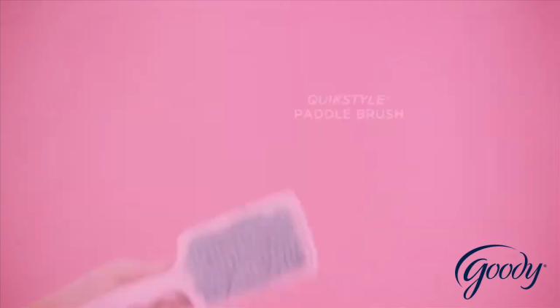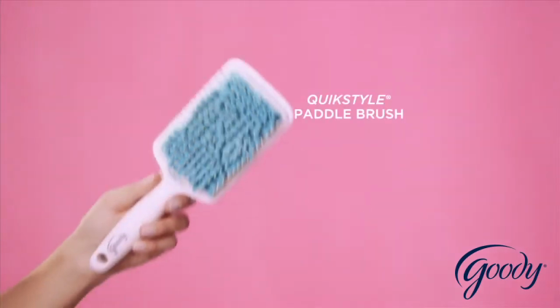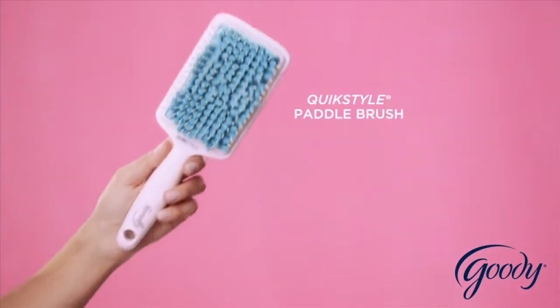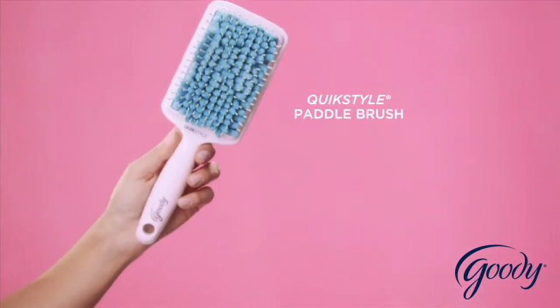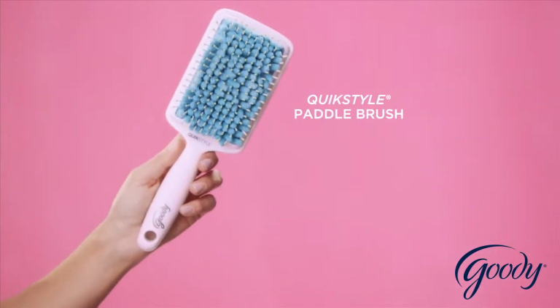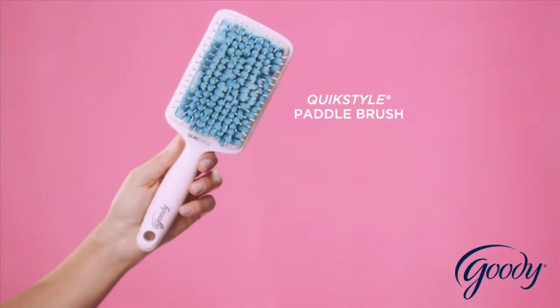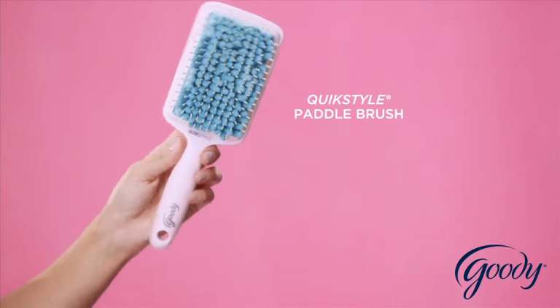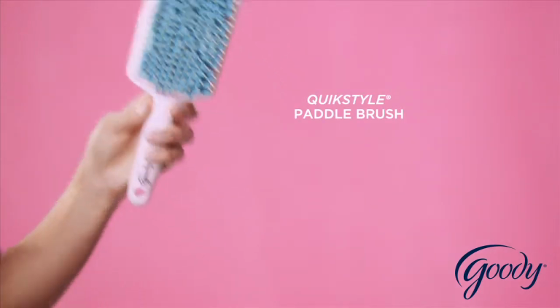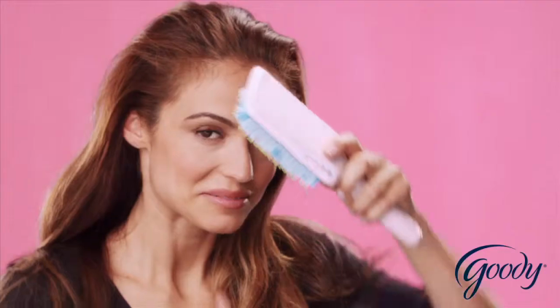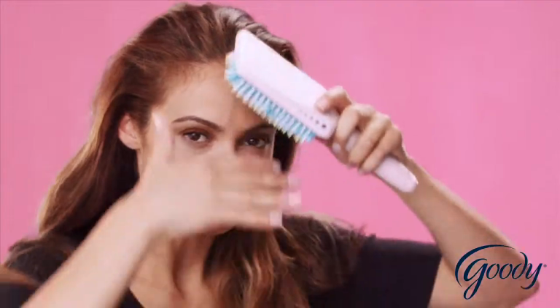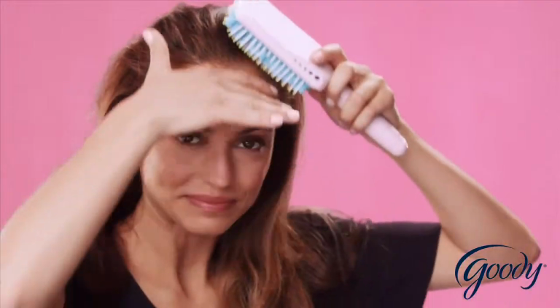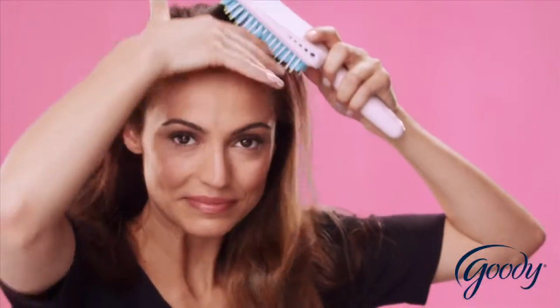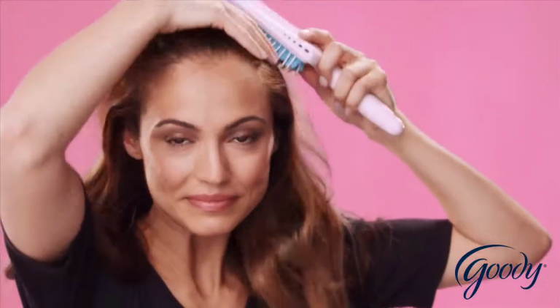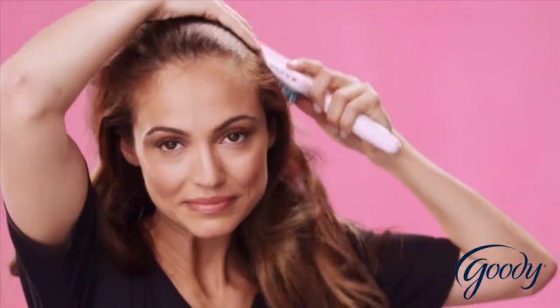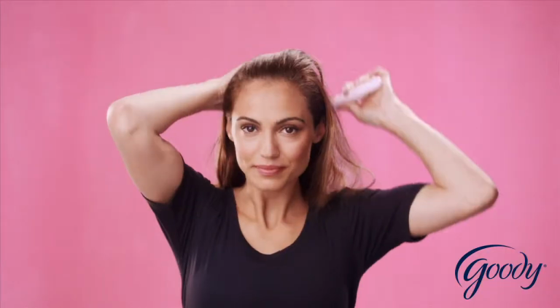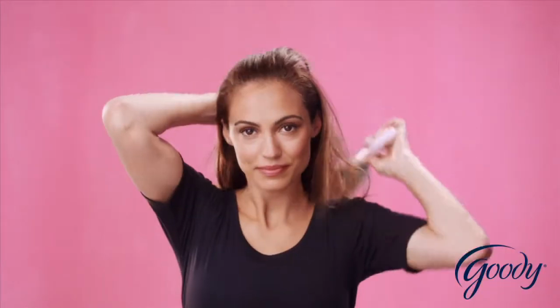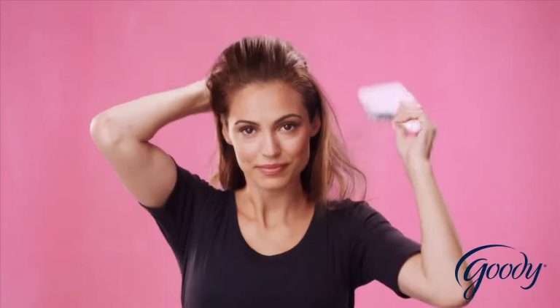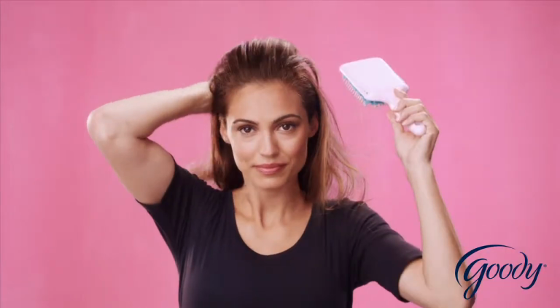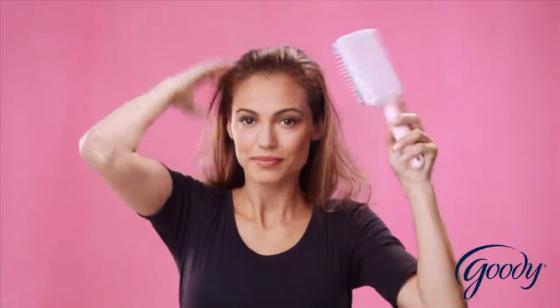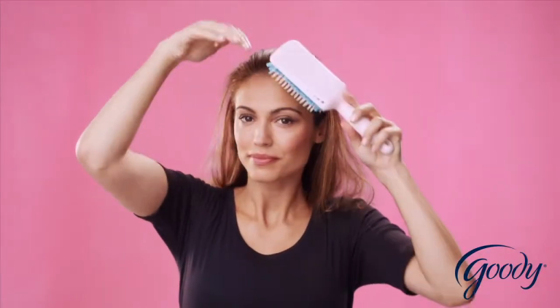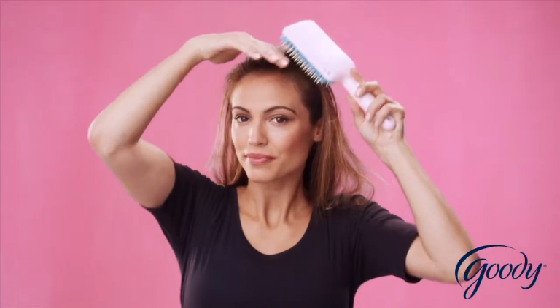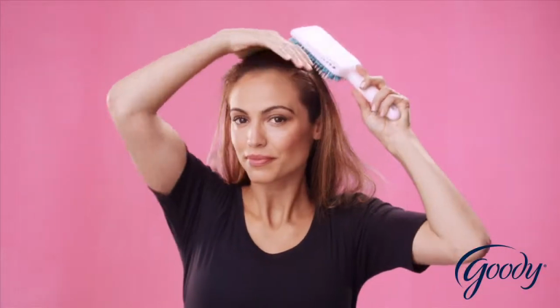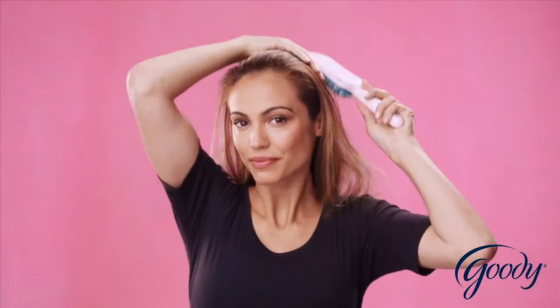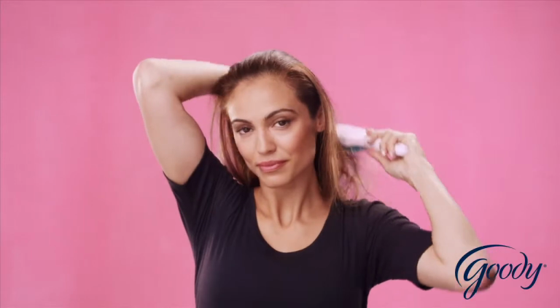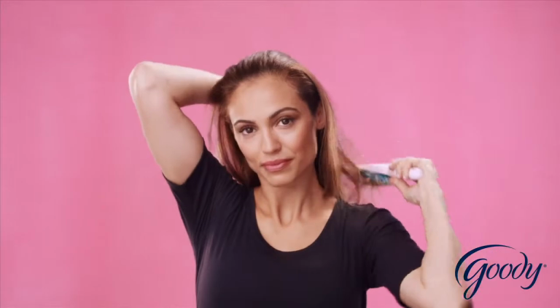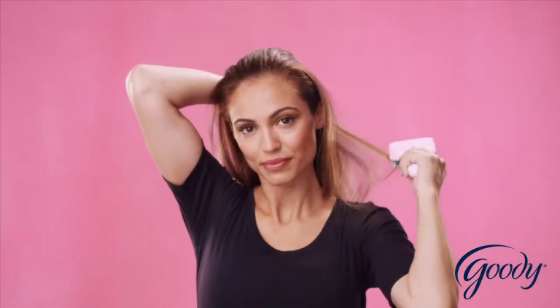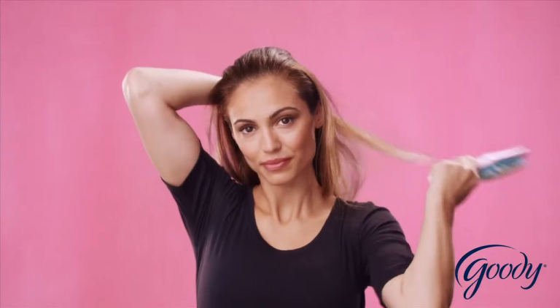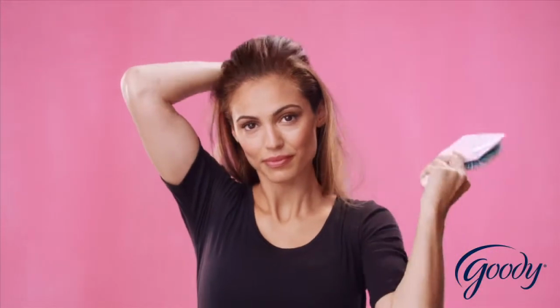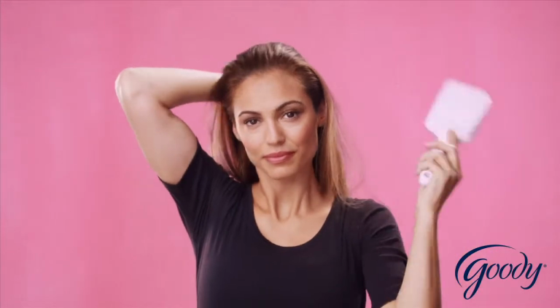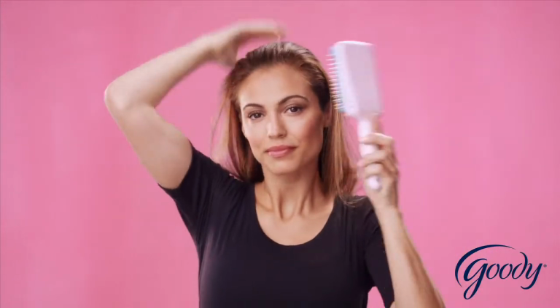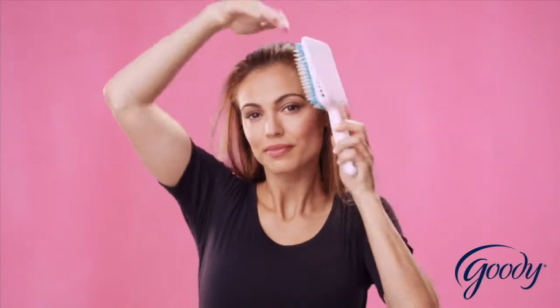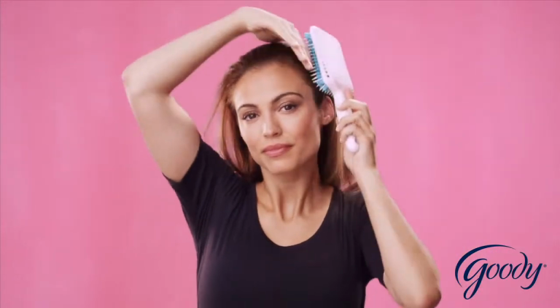Smooth your hair out with the Quick Style Paddle Brush. By the way, it works especially well on damp or wet hair.